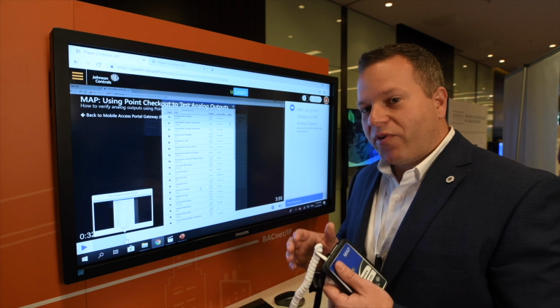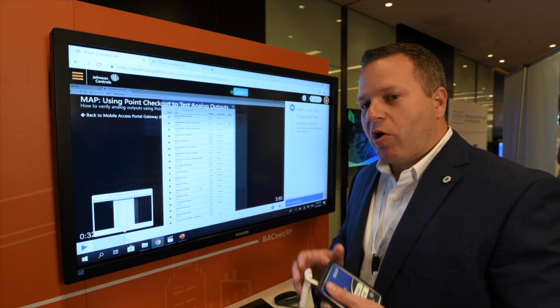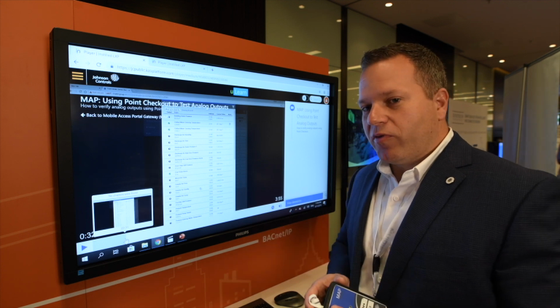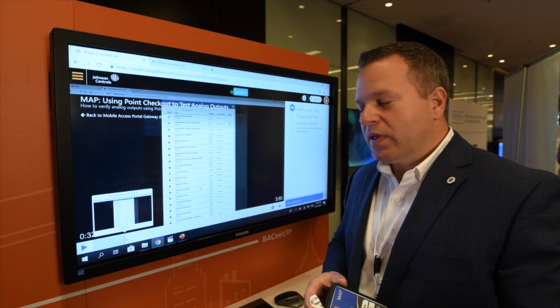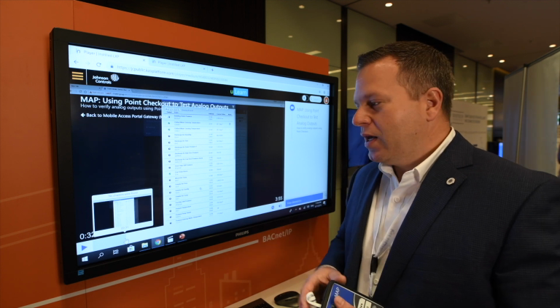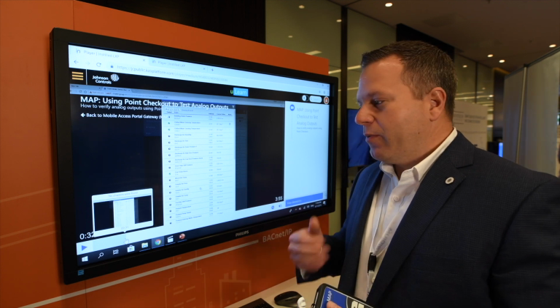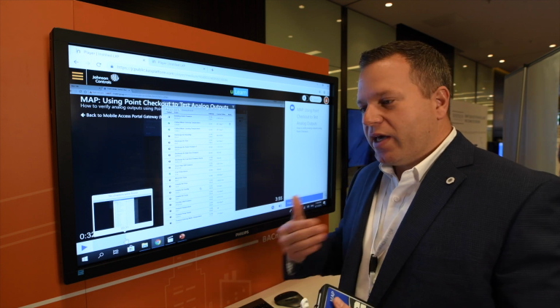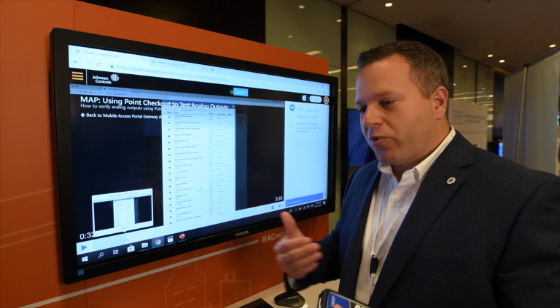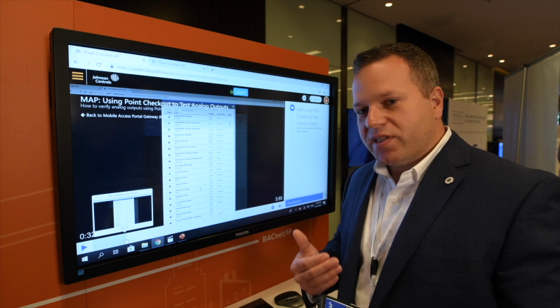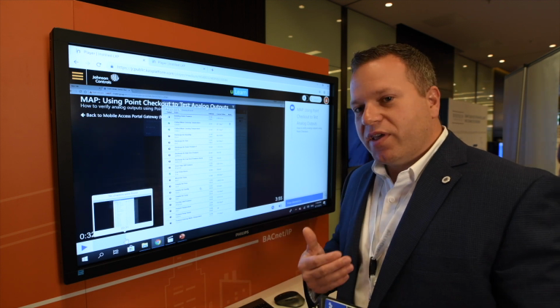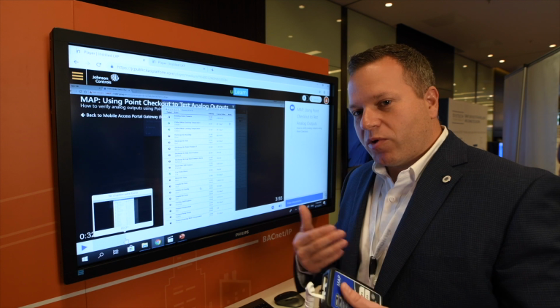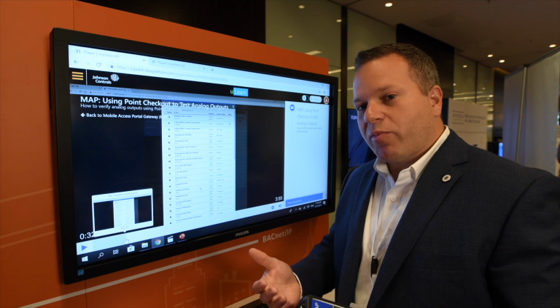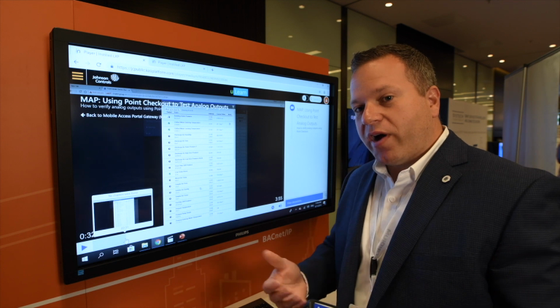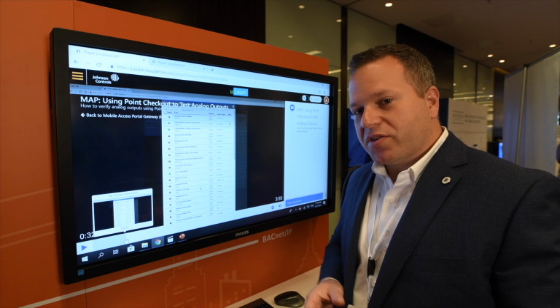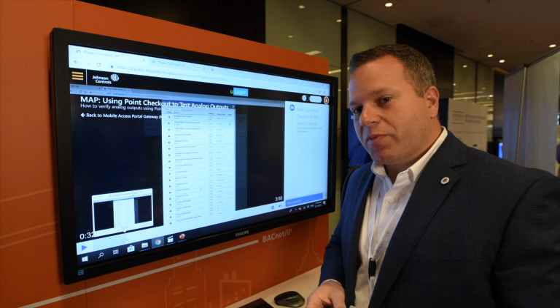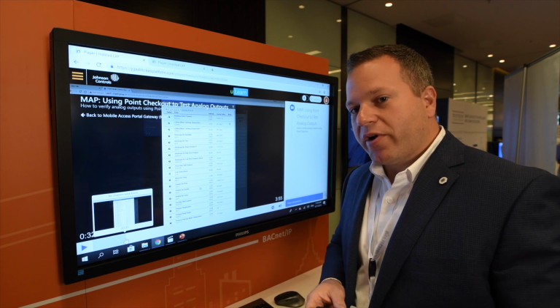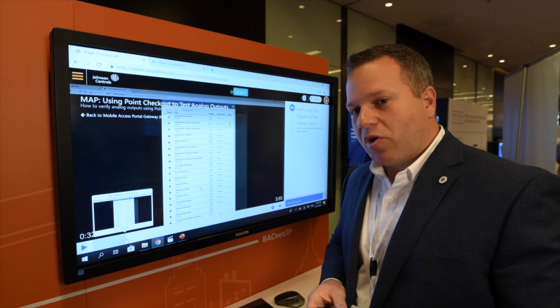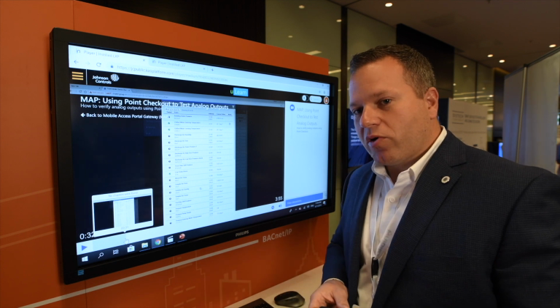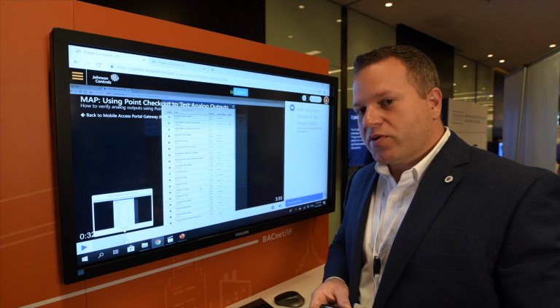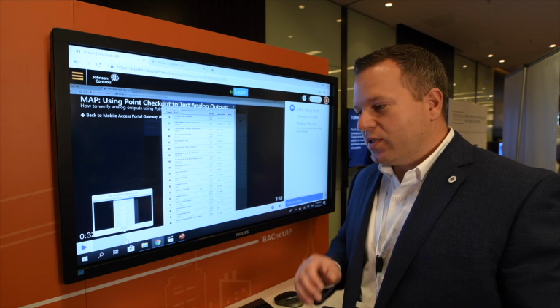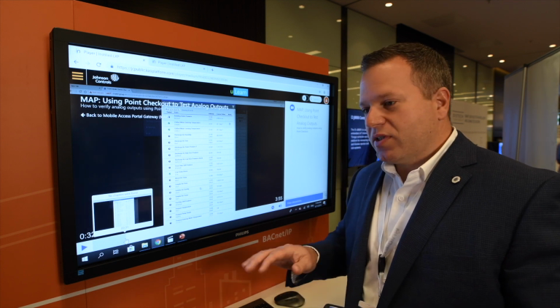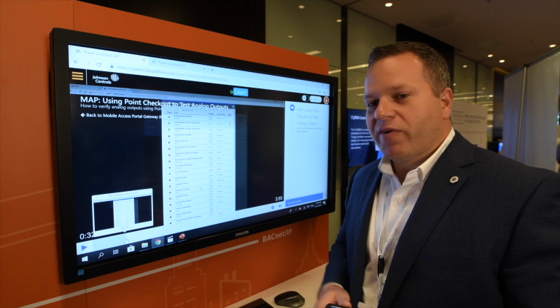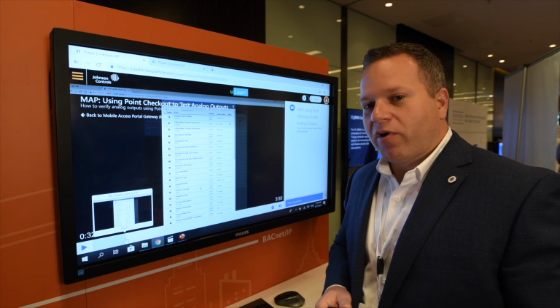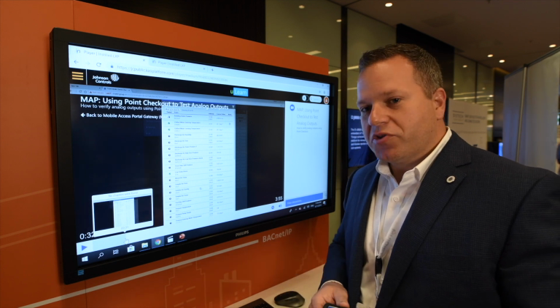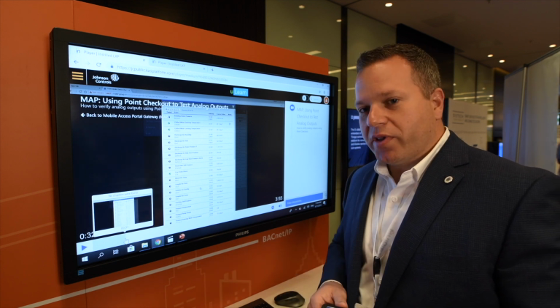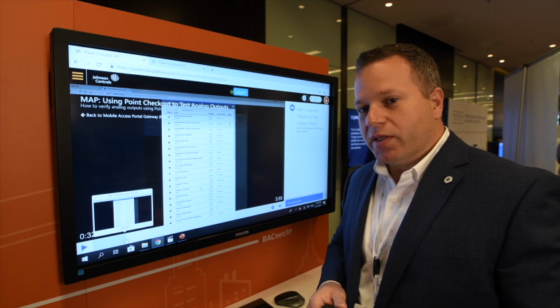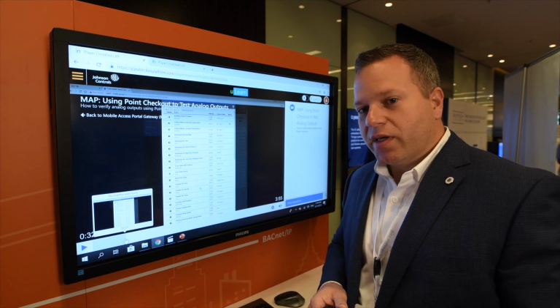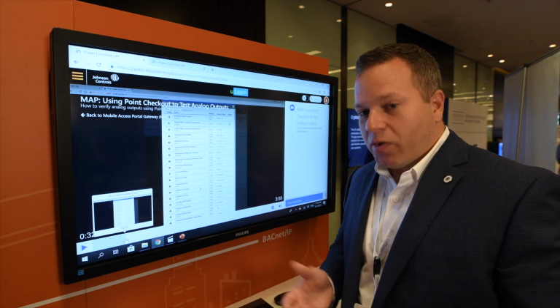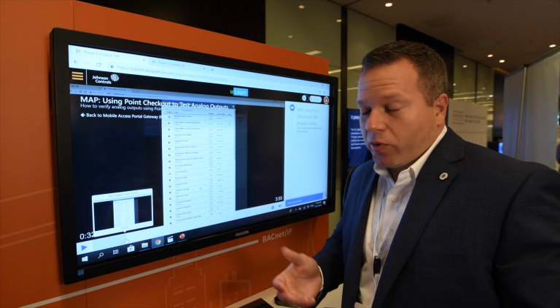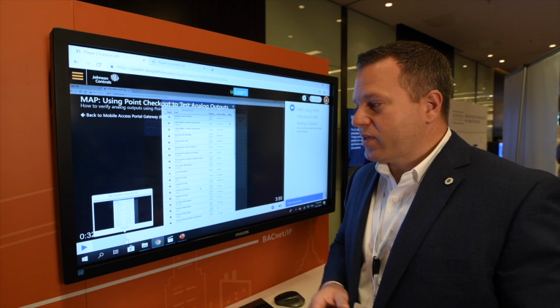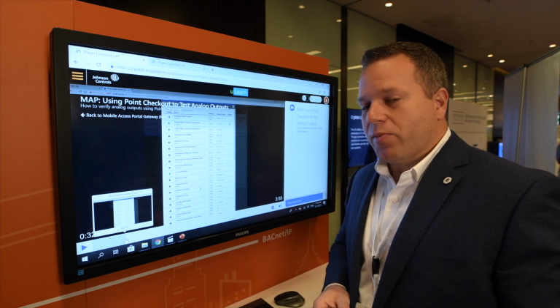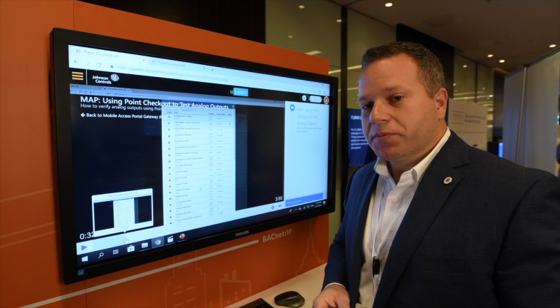The productivity that we're trying to provide our system integrators and partners is by far industry-leading, and we're really excited about it.